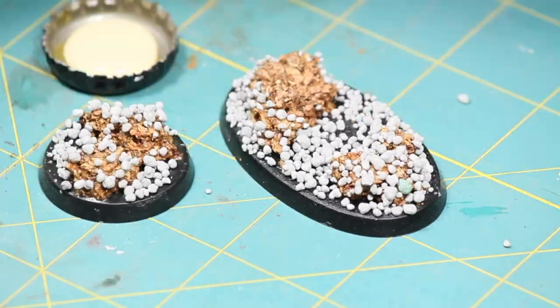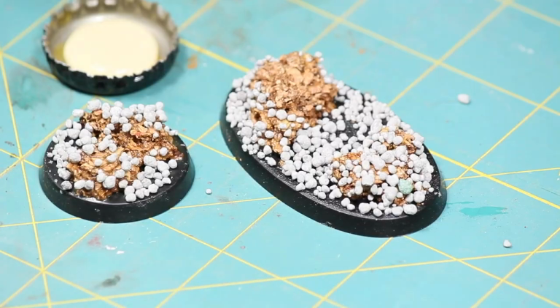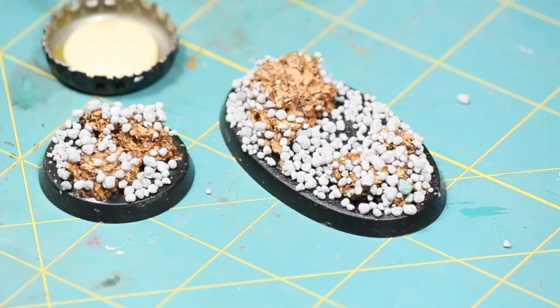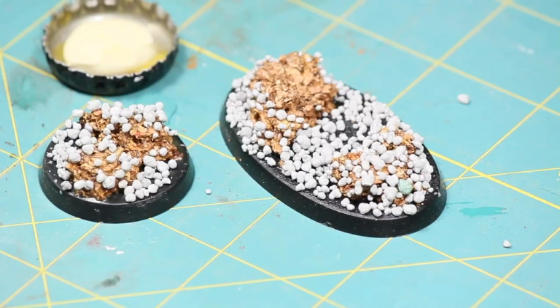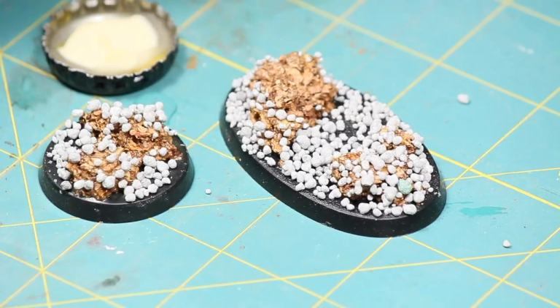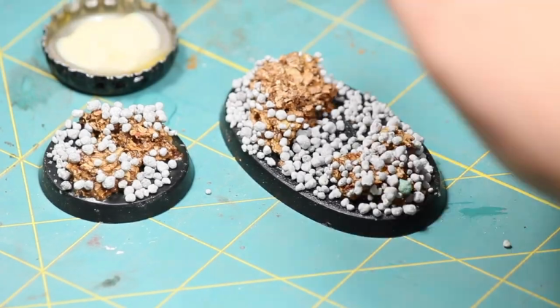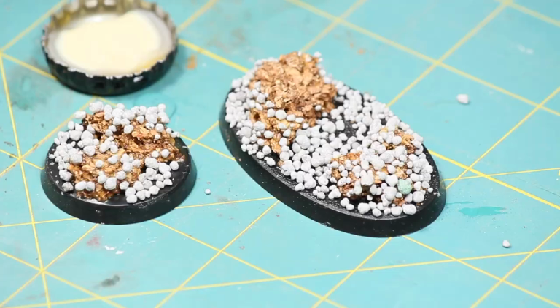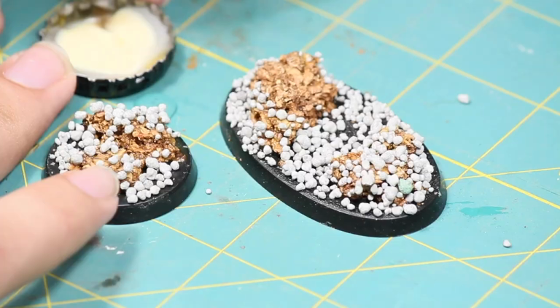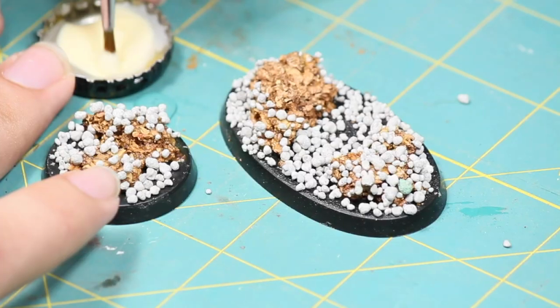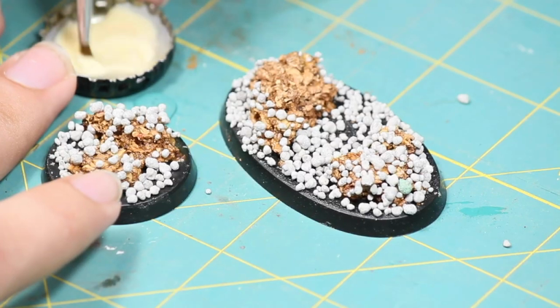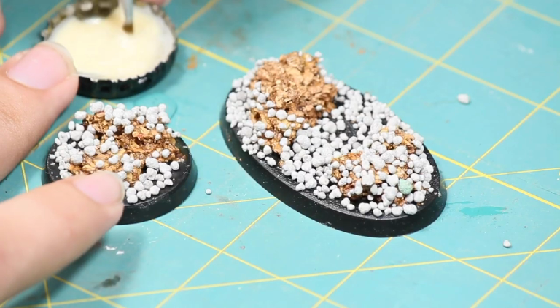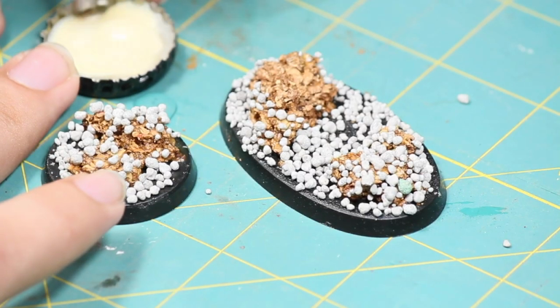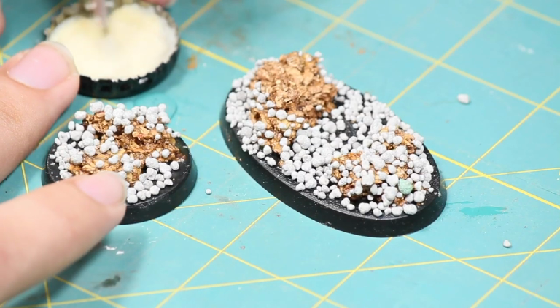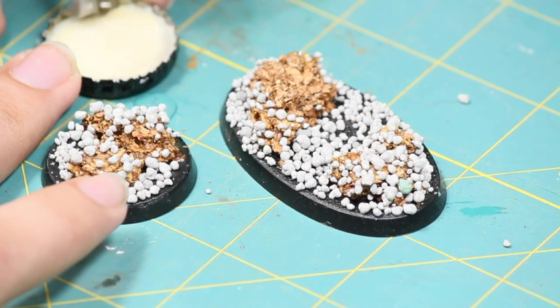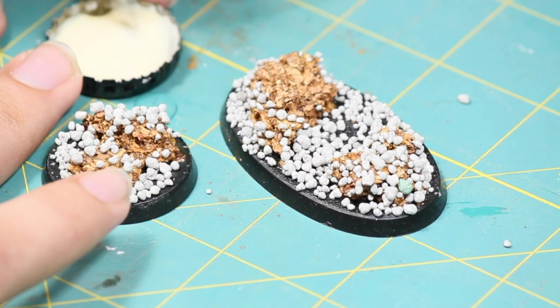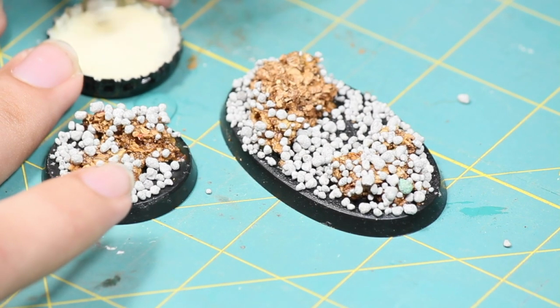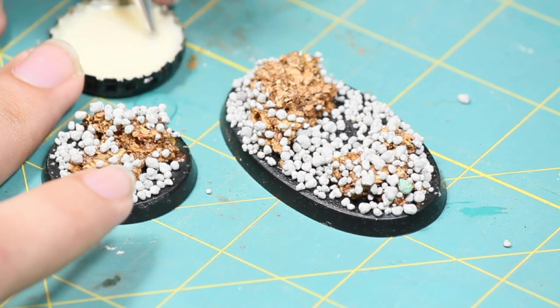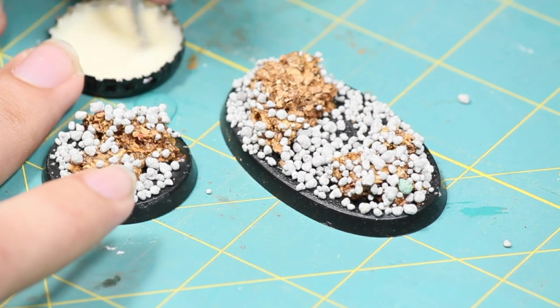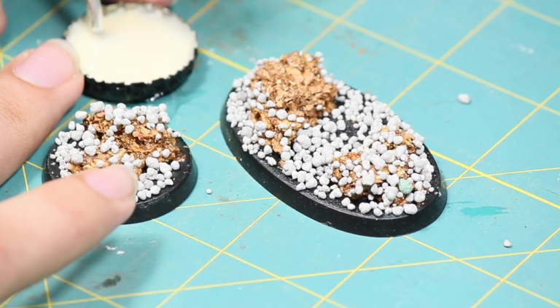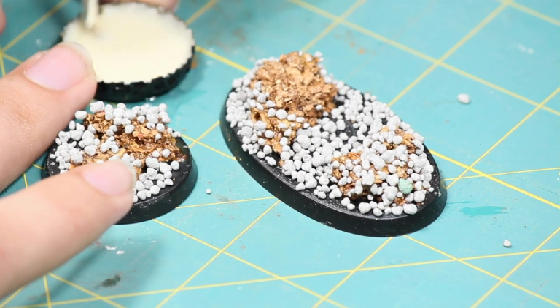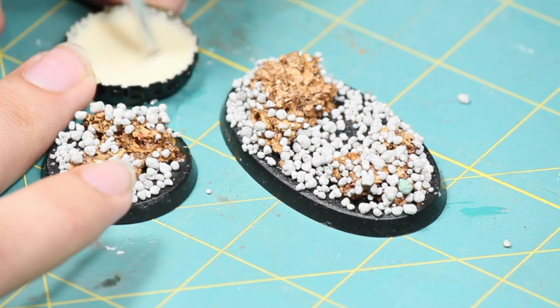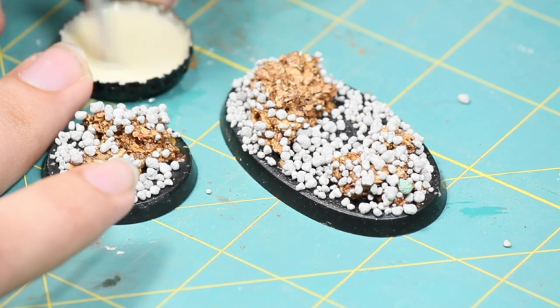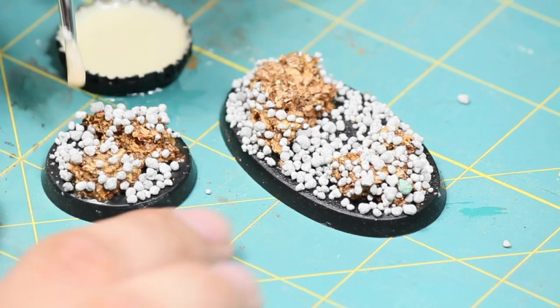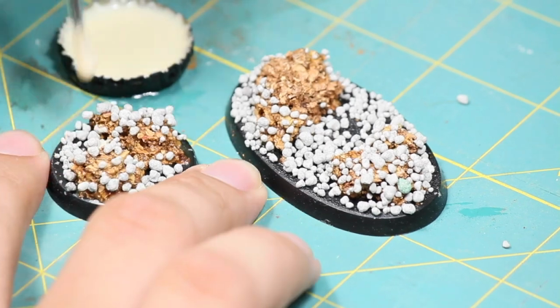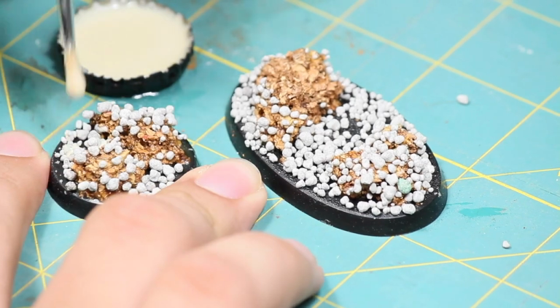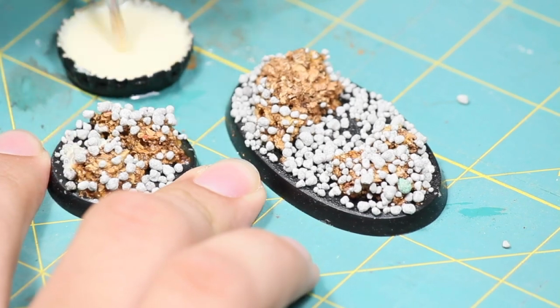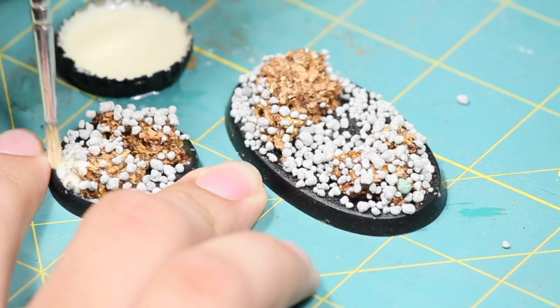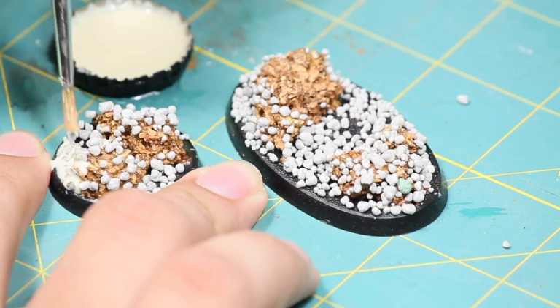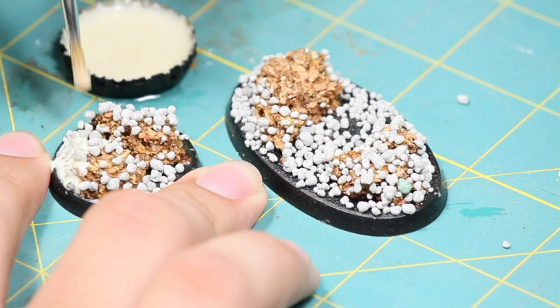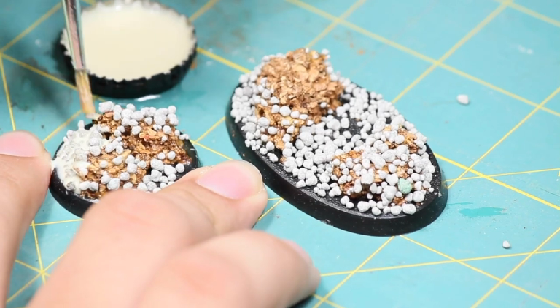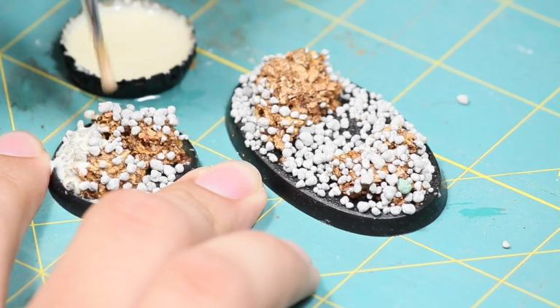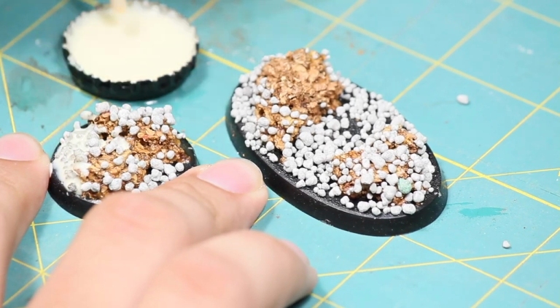Once I was happy with how that looked, I watered down a little bit more wood glue and applied it over top of the cat litter.